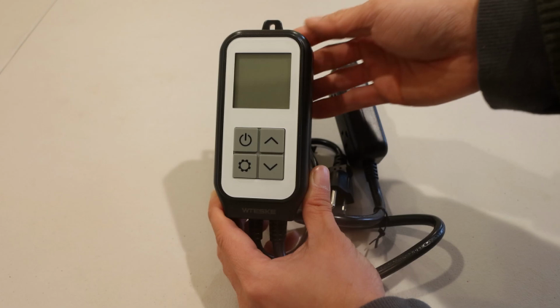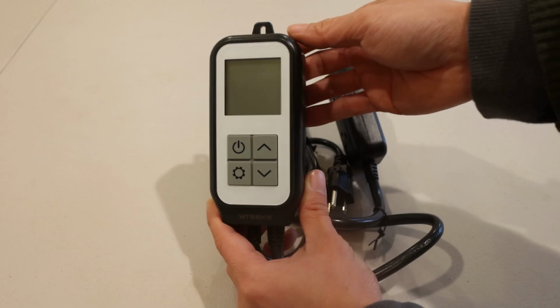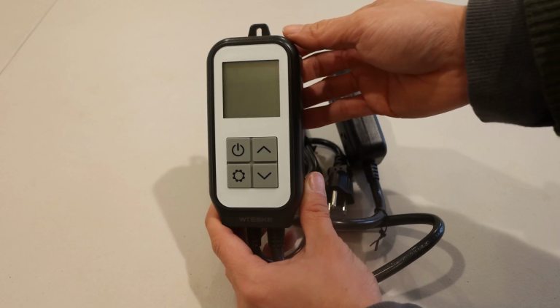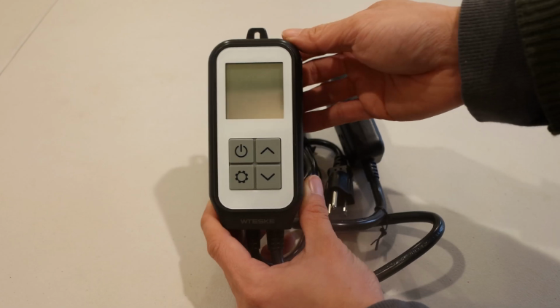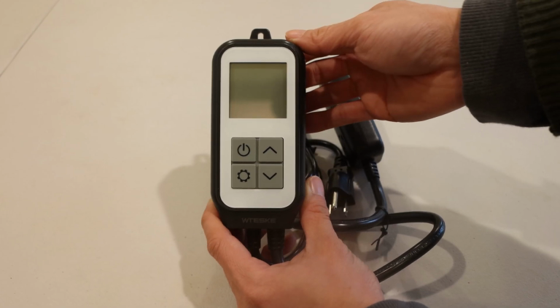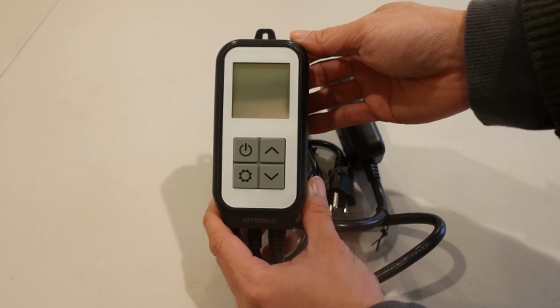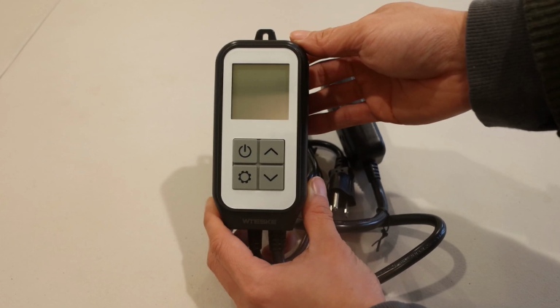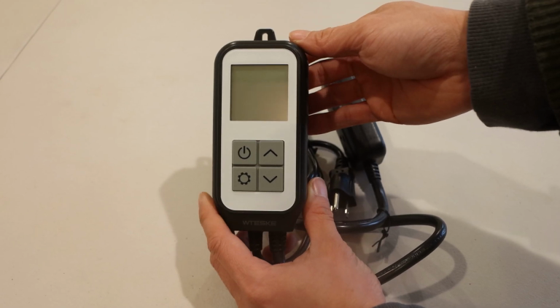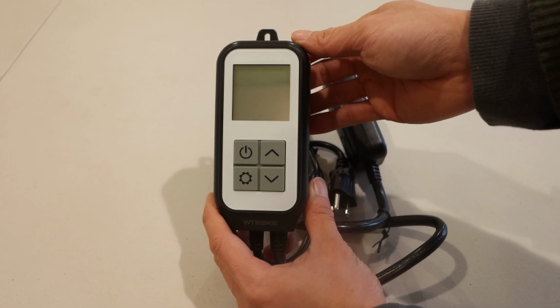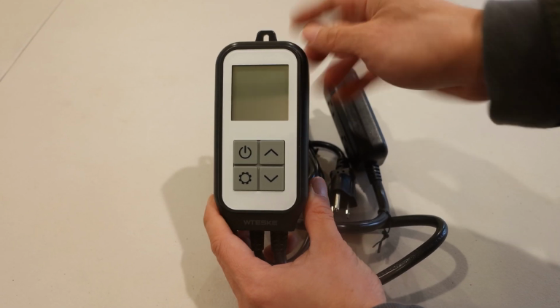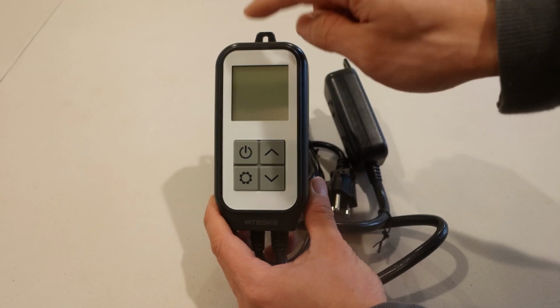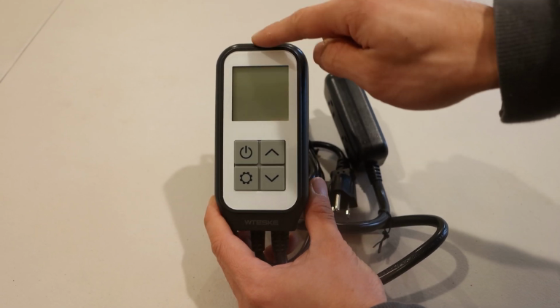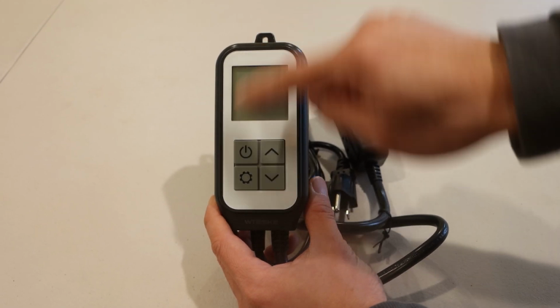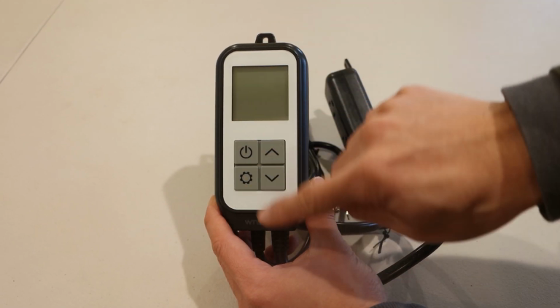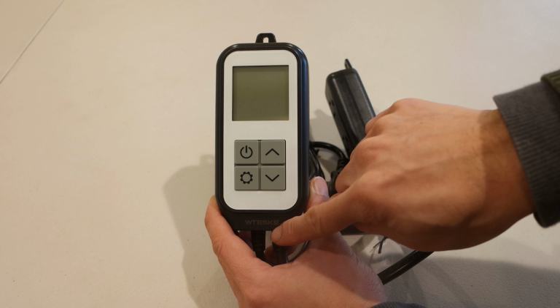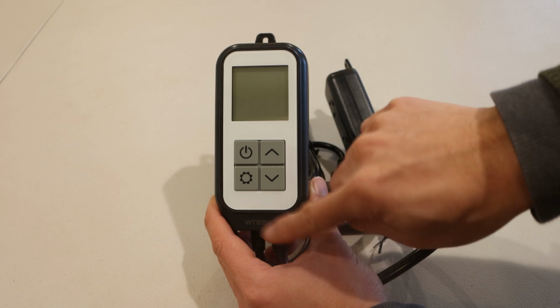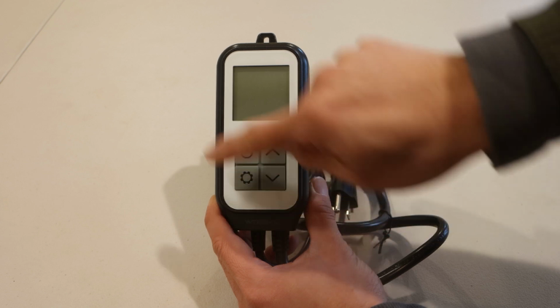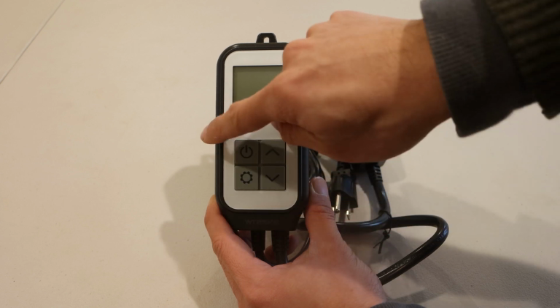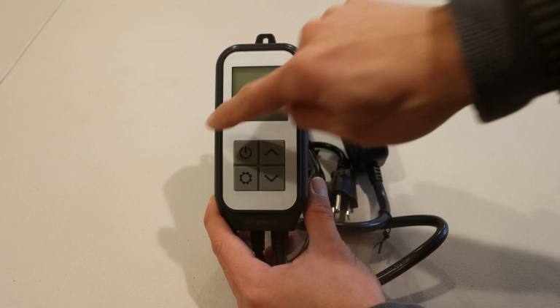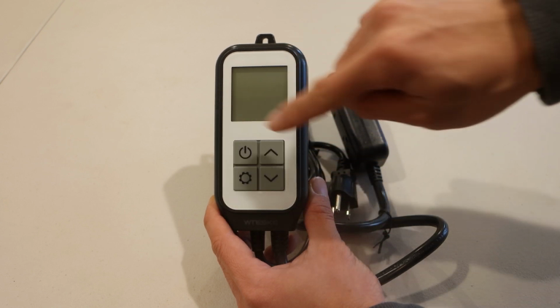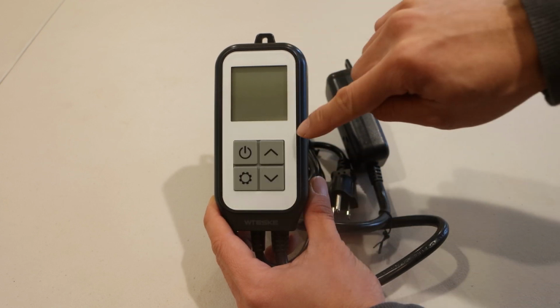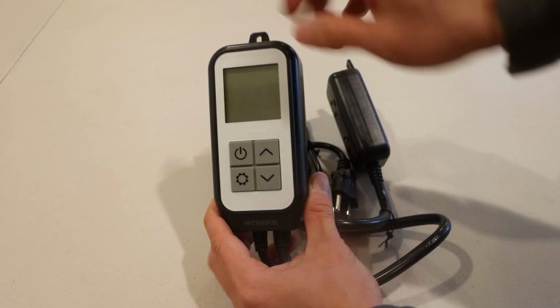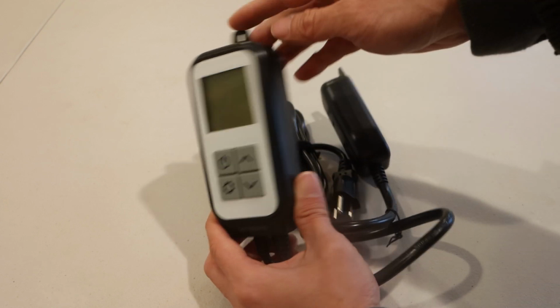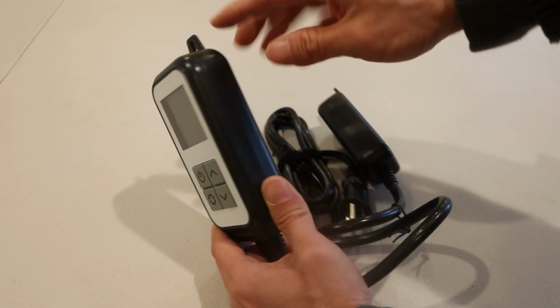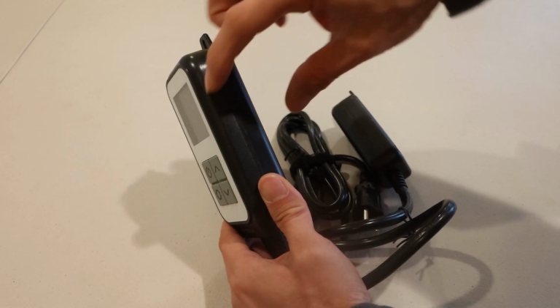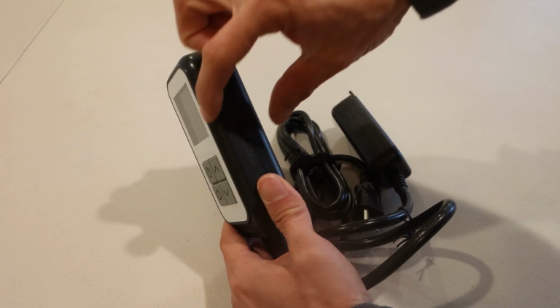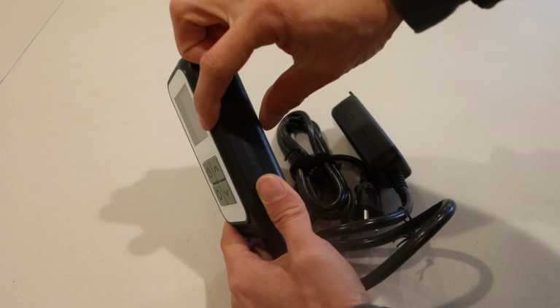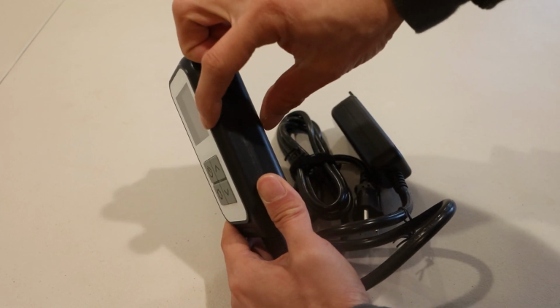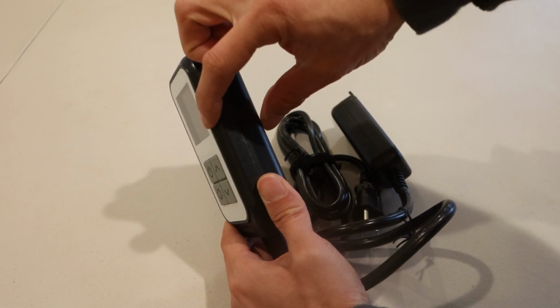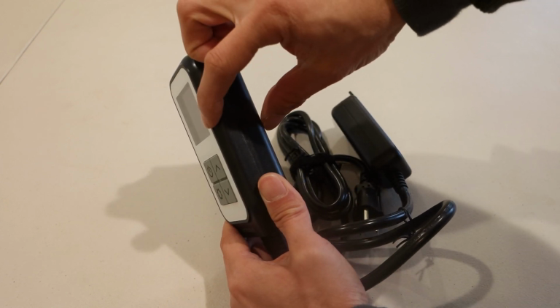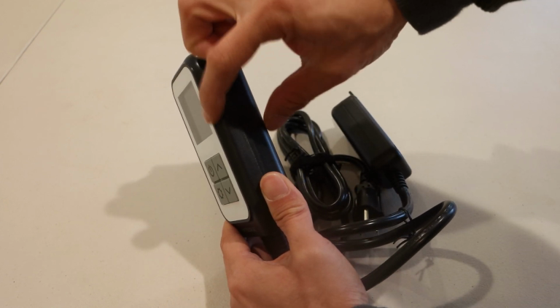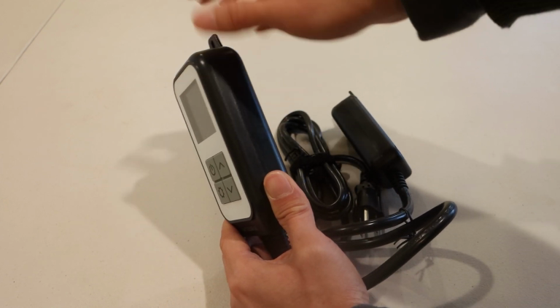This is the main controller. It measures 5 inches long, 2.5 inches wide, and 1.25 inches thick.